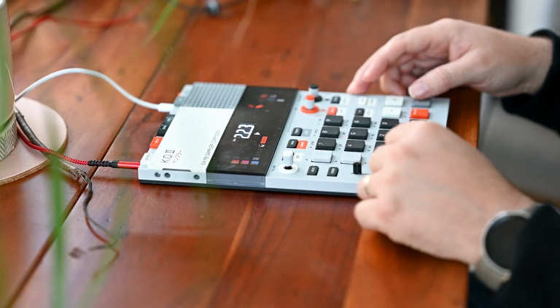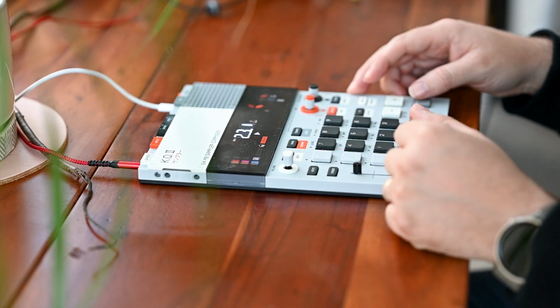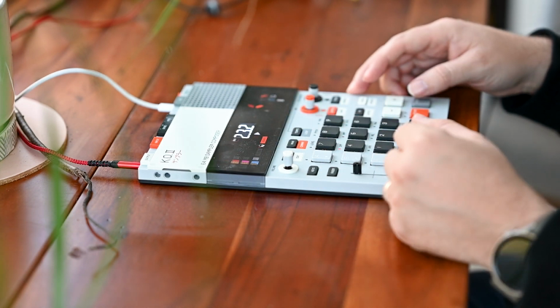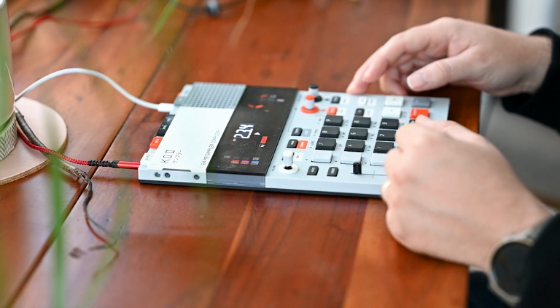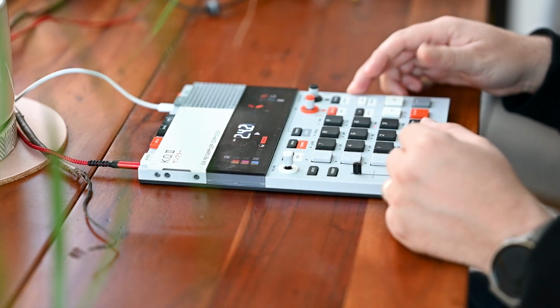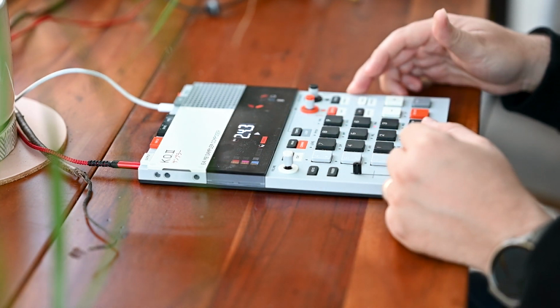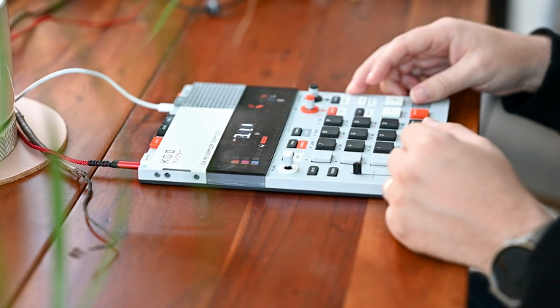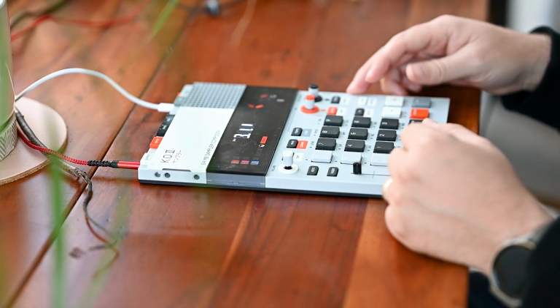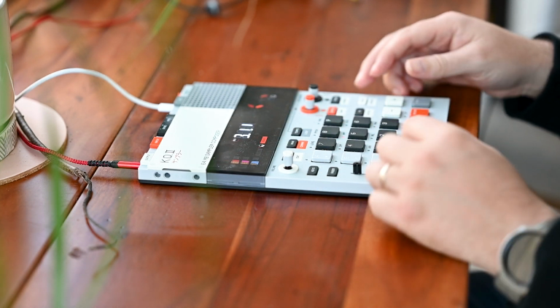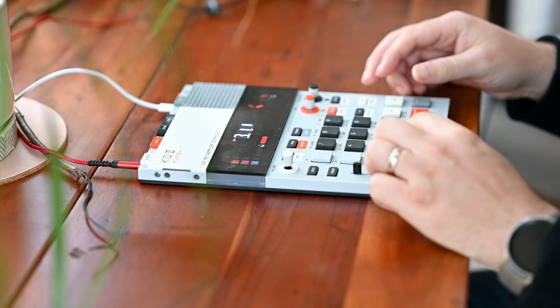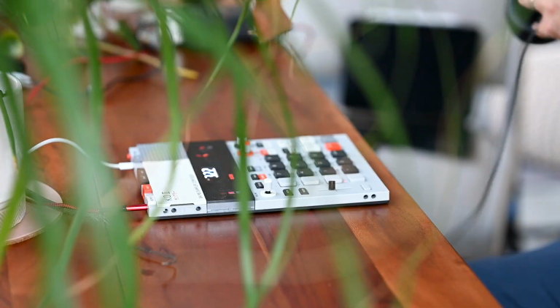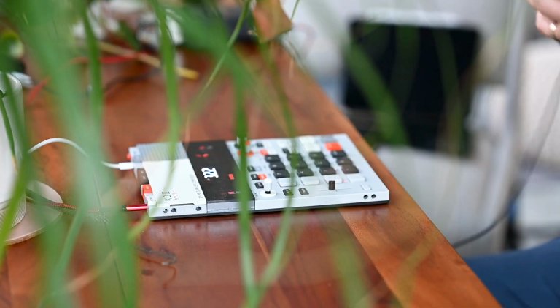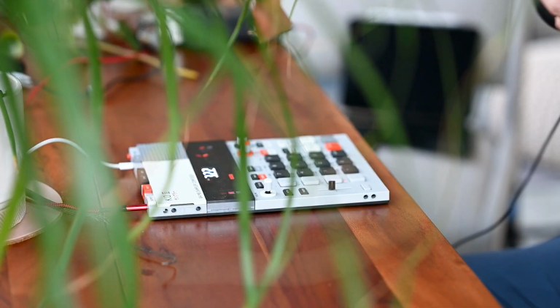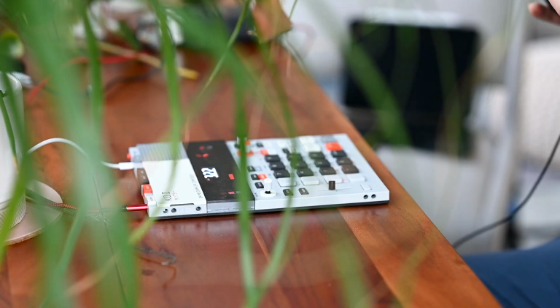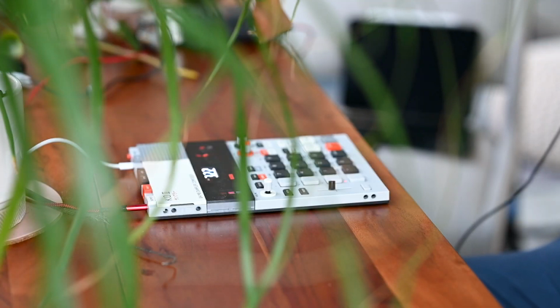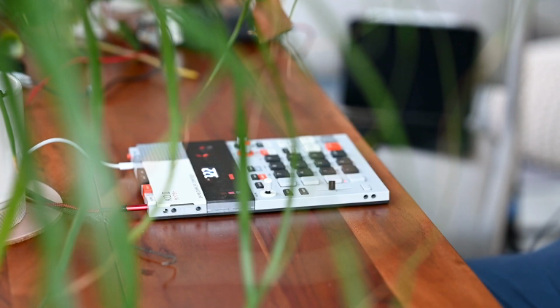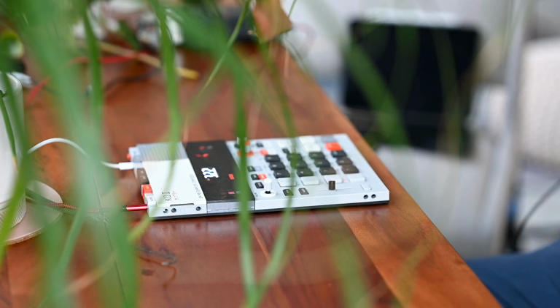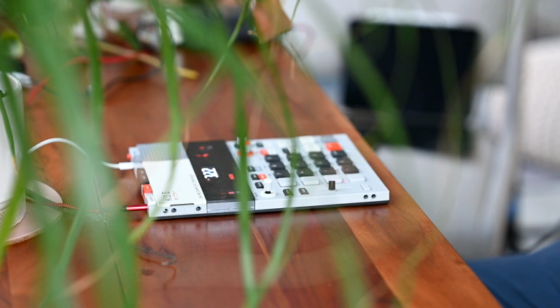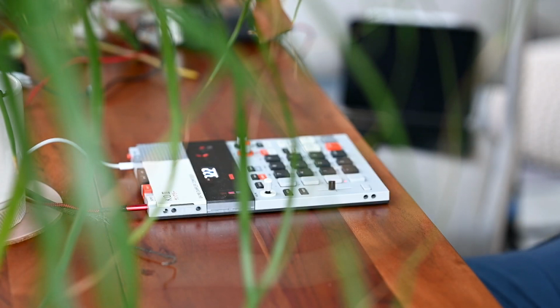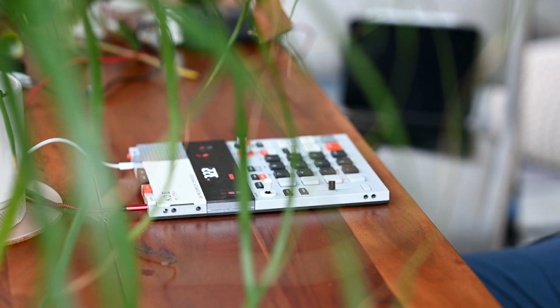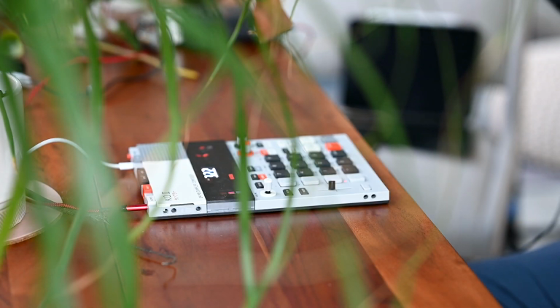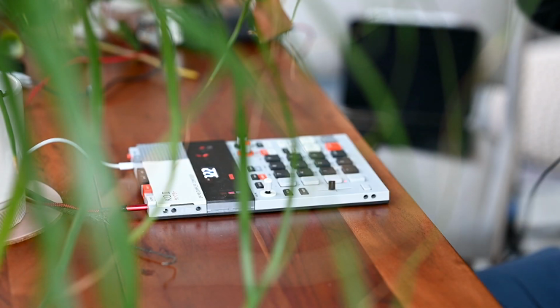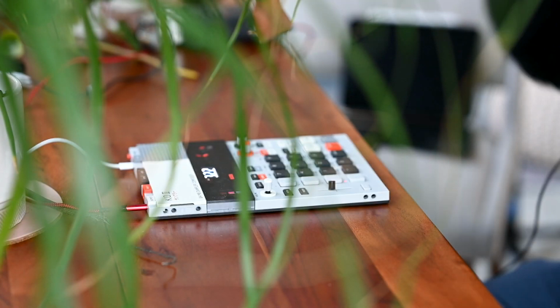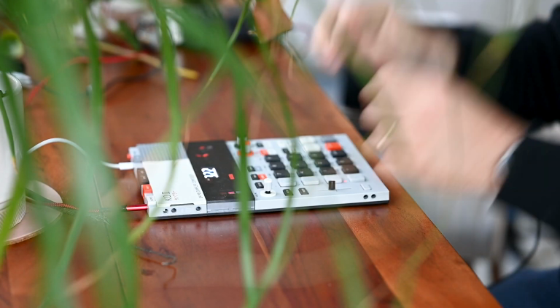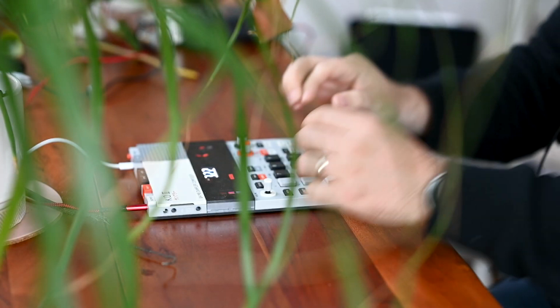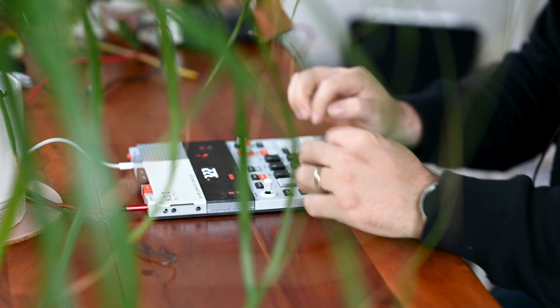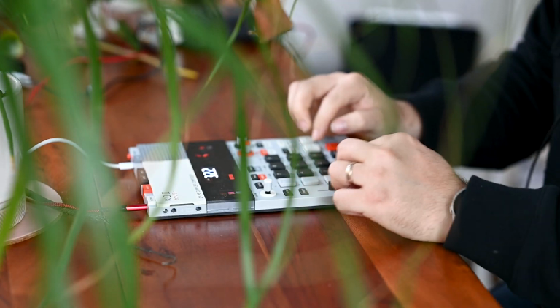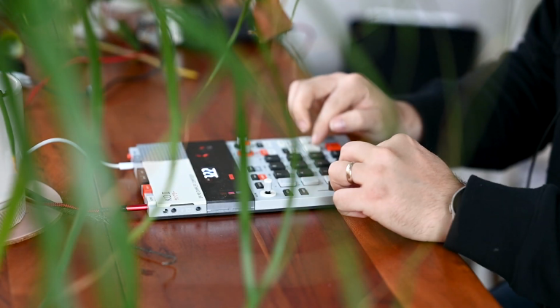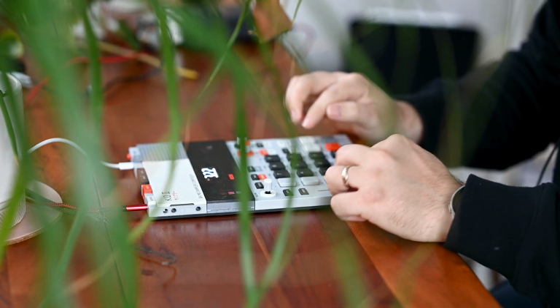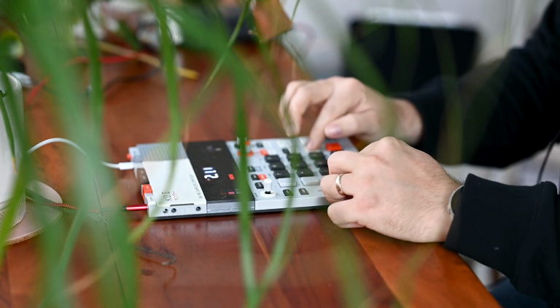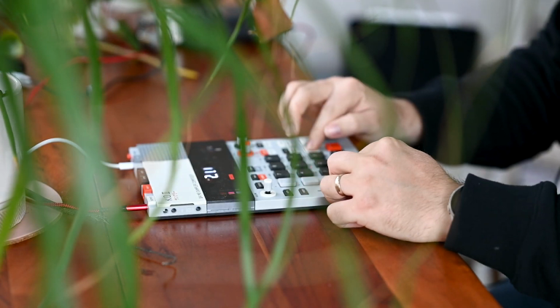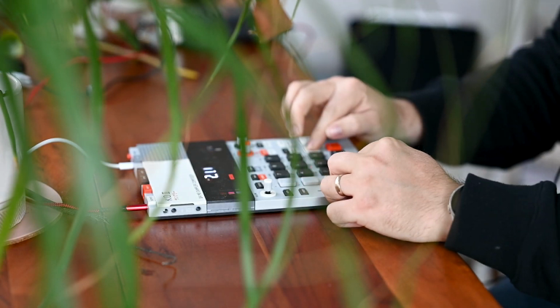So now that I've played around with the effects, I'm going to try and do a little performance to kind of show off the possibilities here.